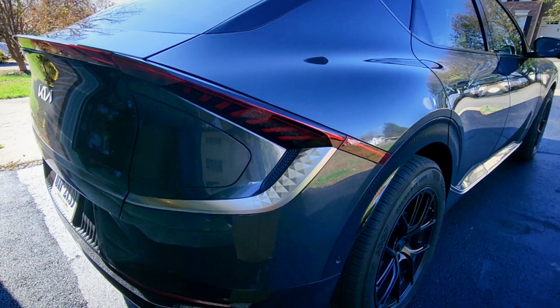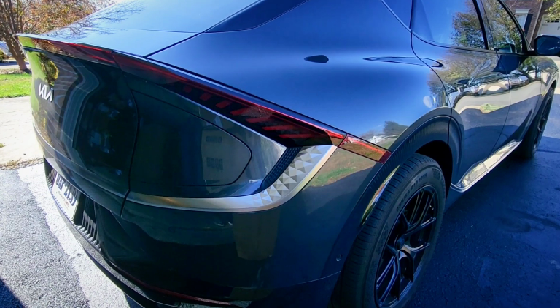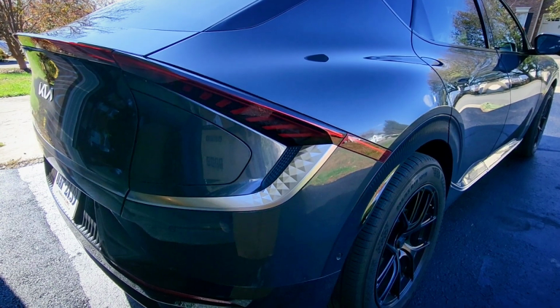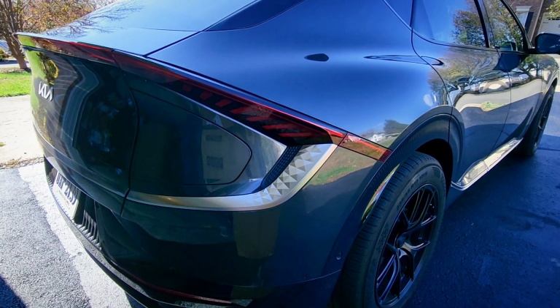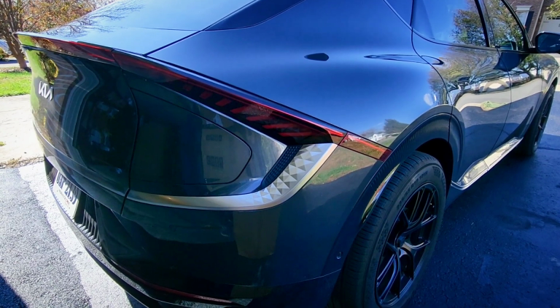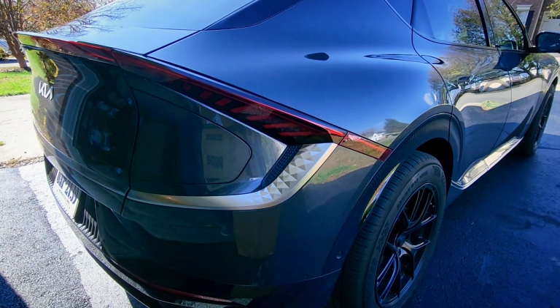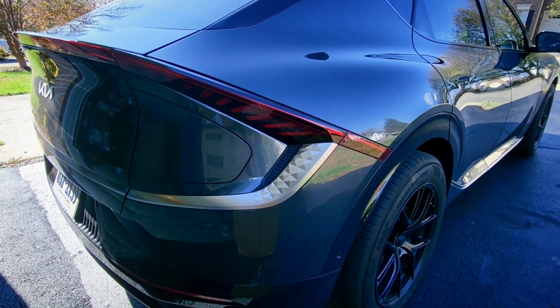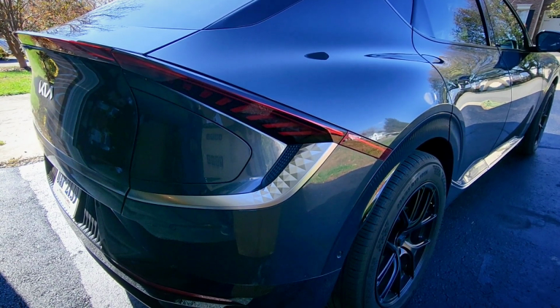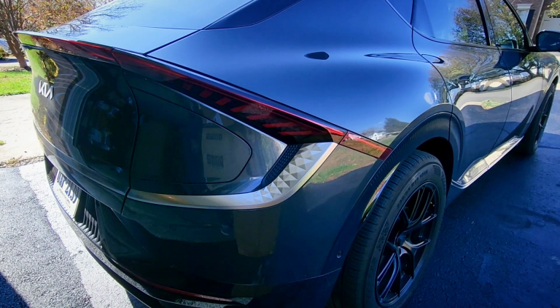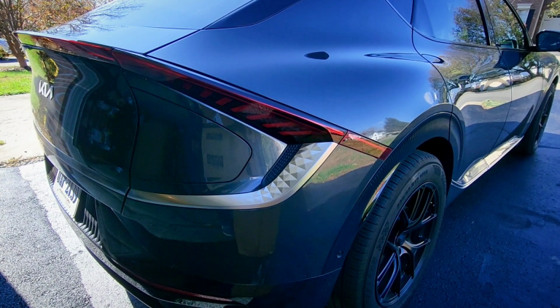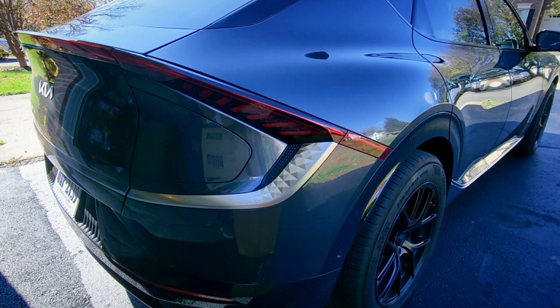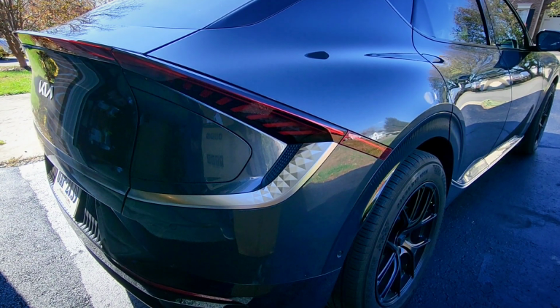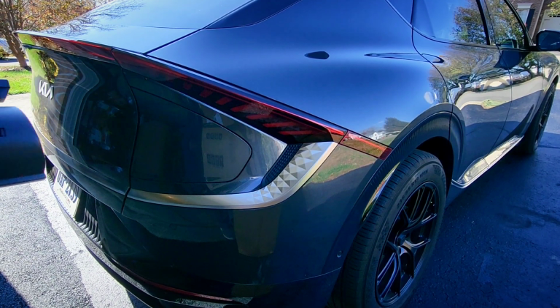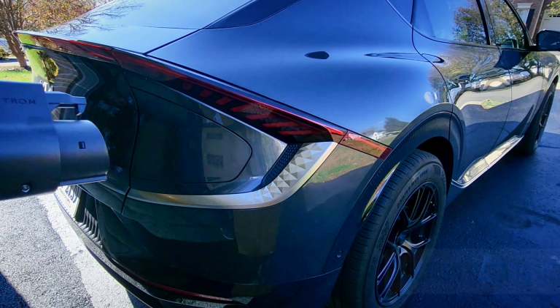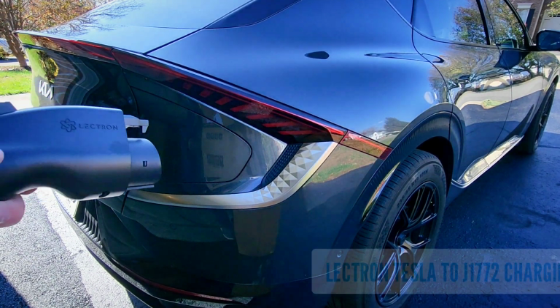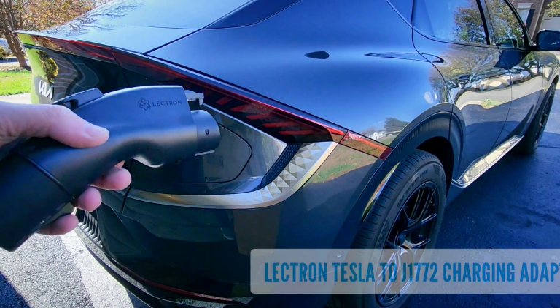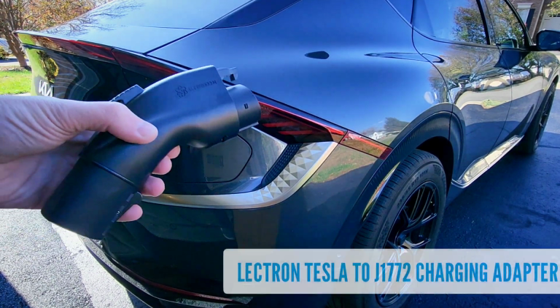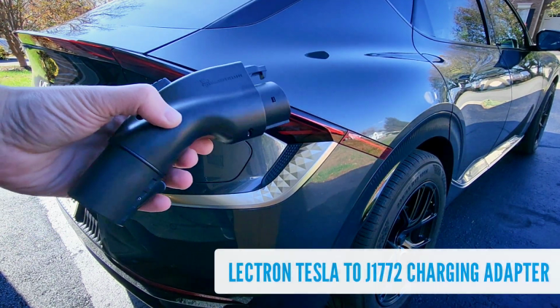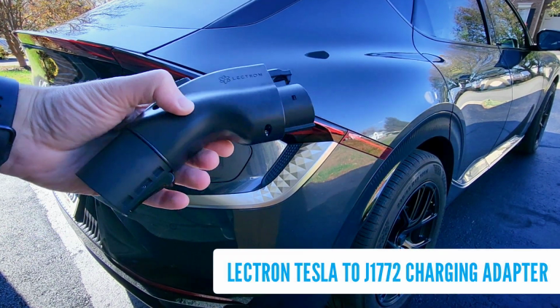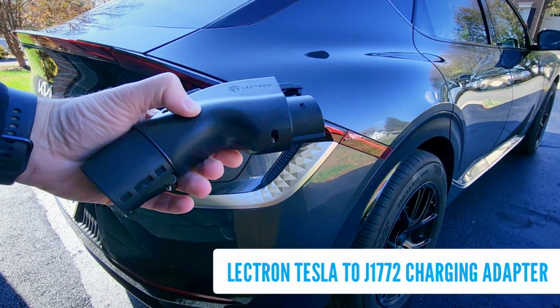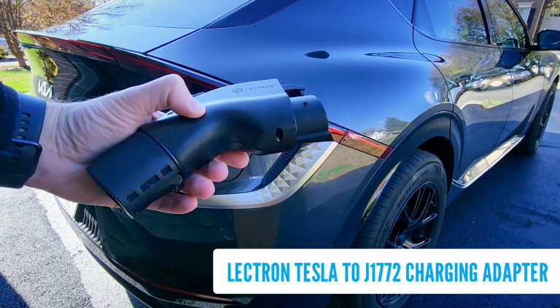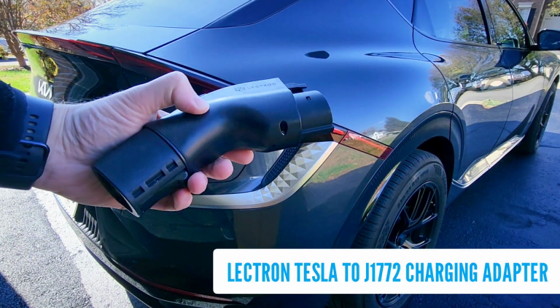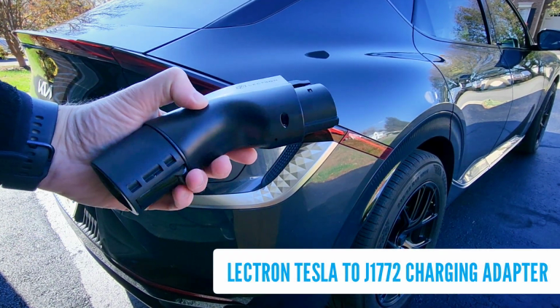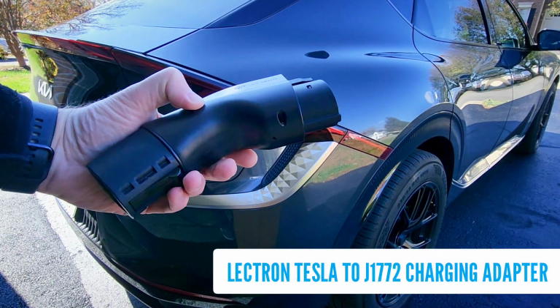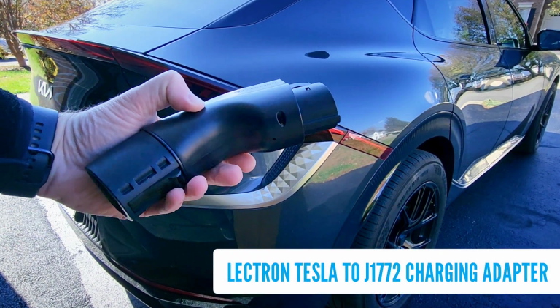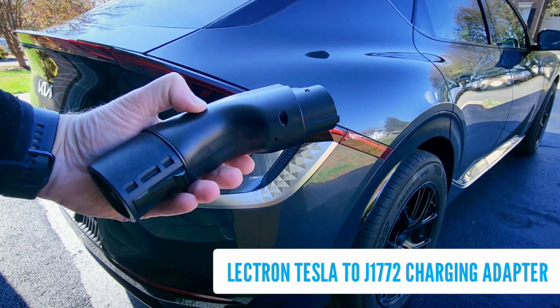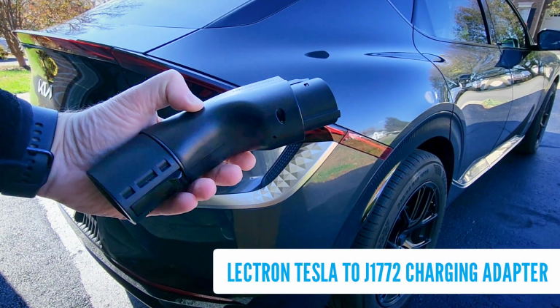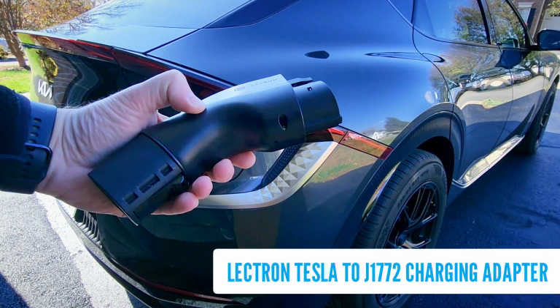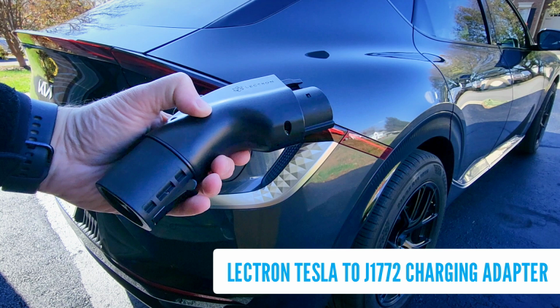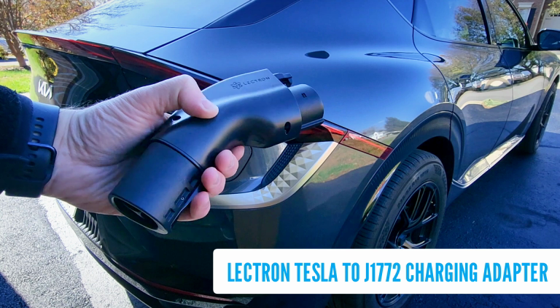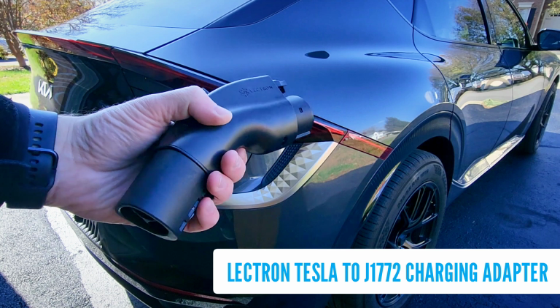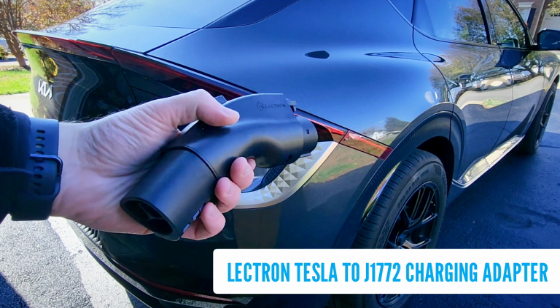Hey guys, Technically Jeff here, and today I am testing out this Tesla to J1772 adapter from Electron.